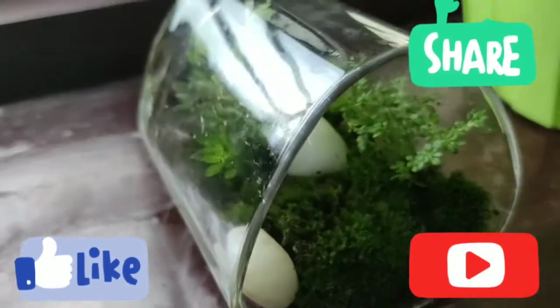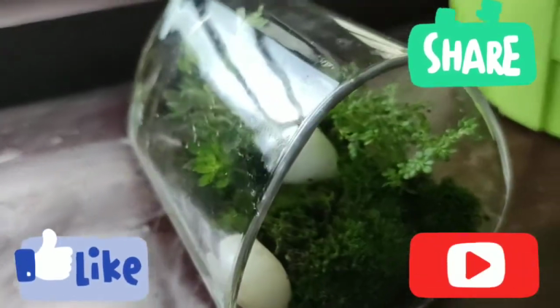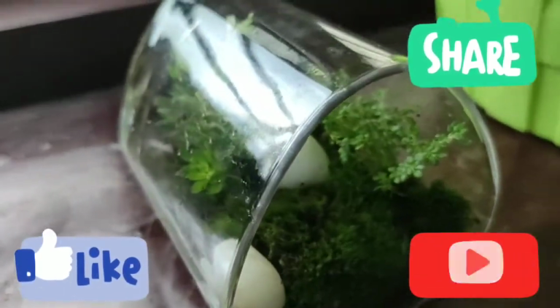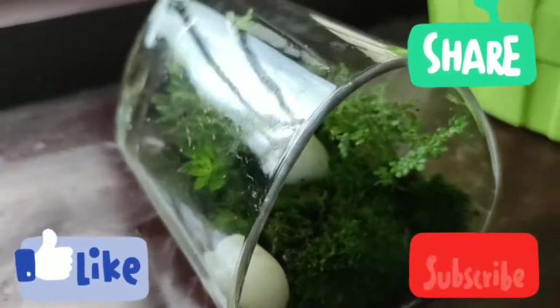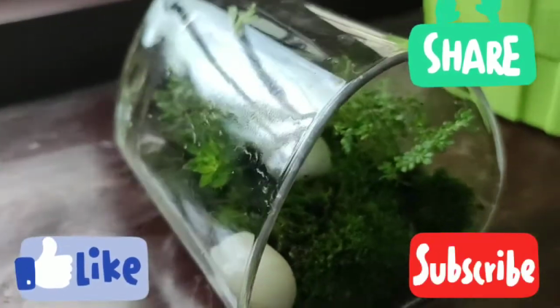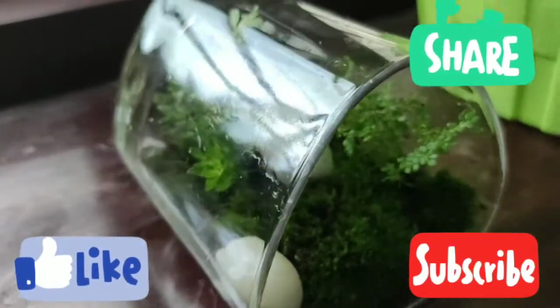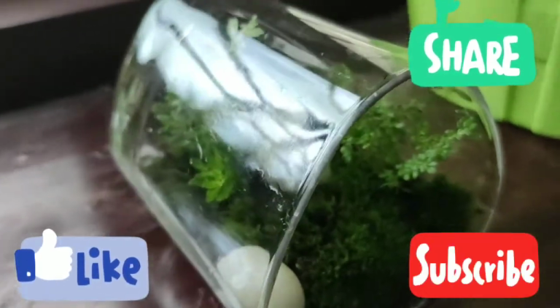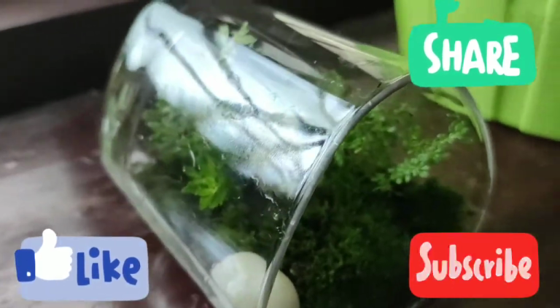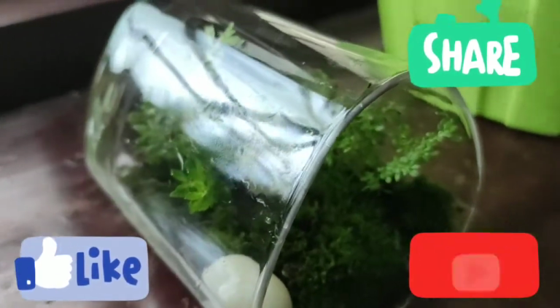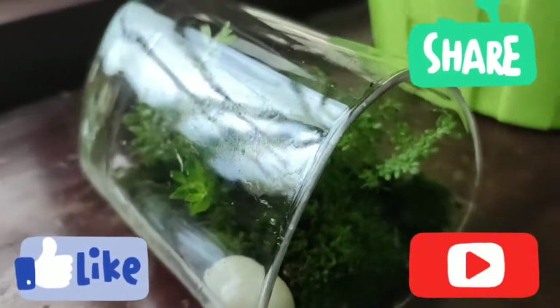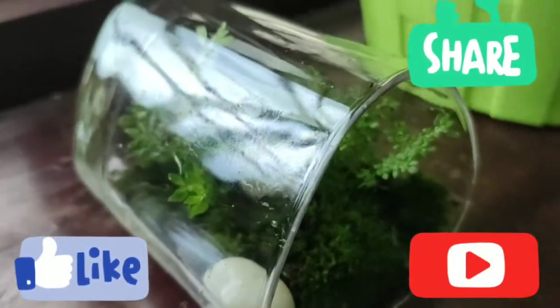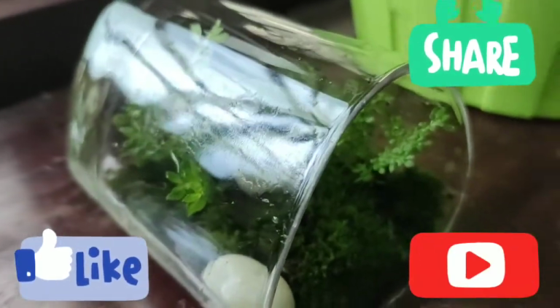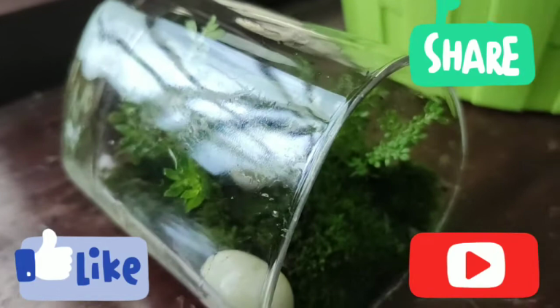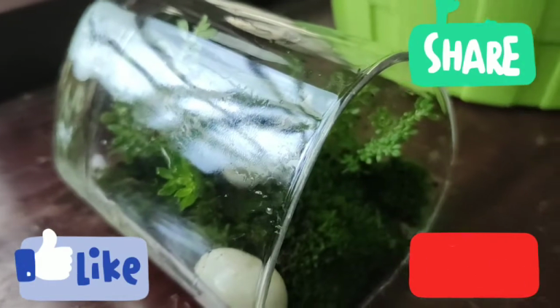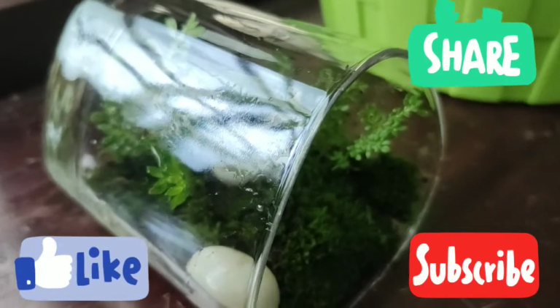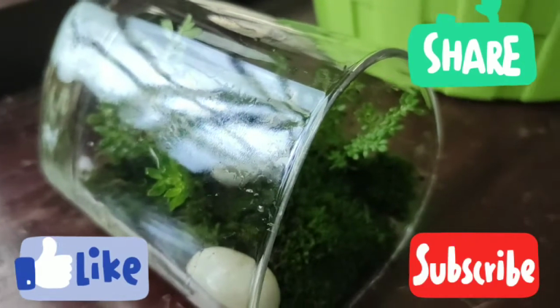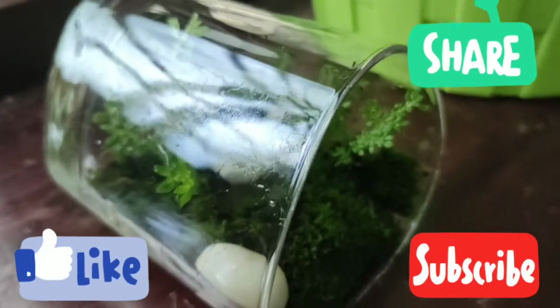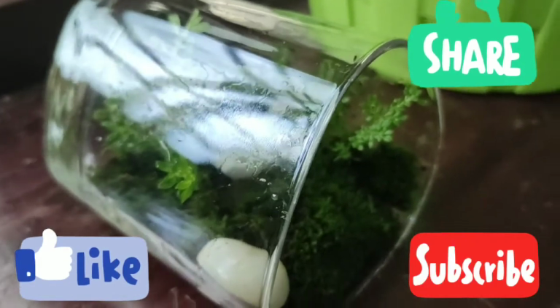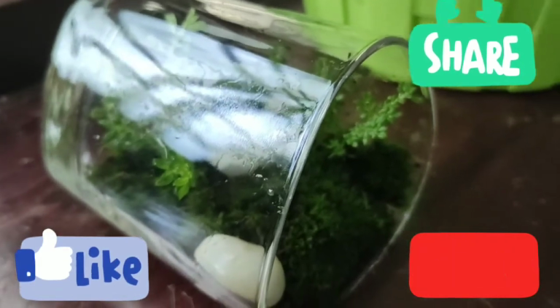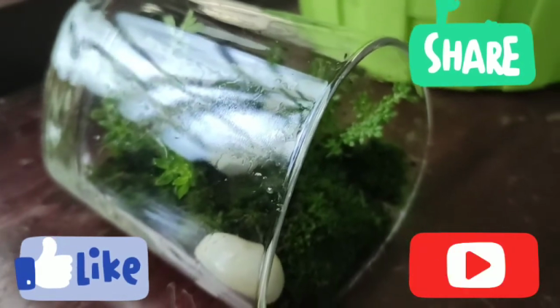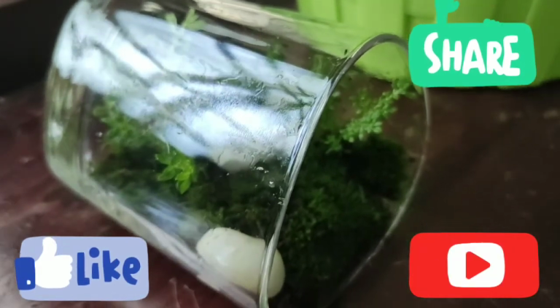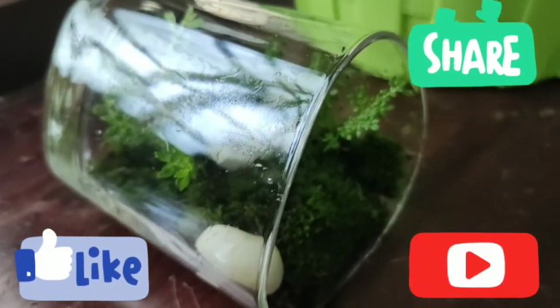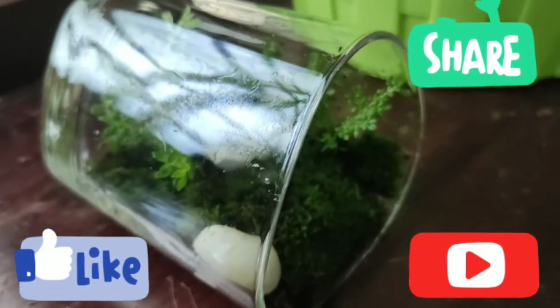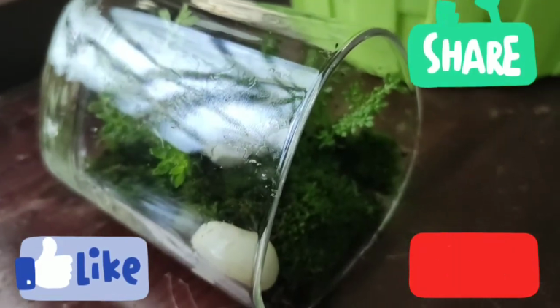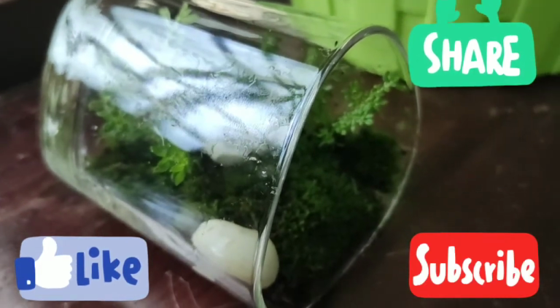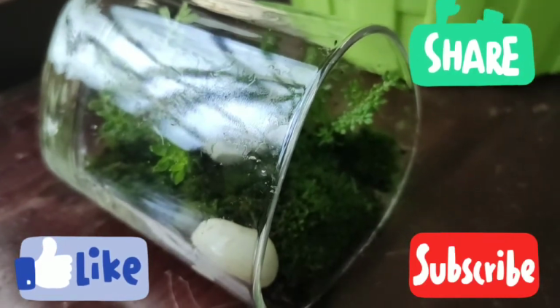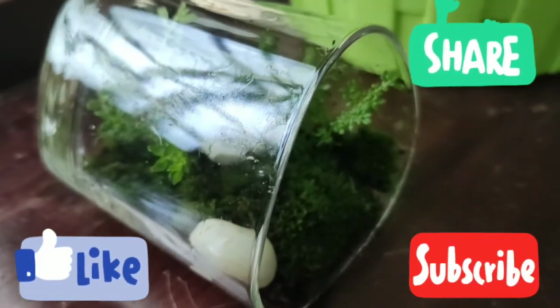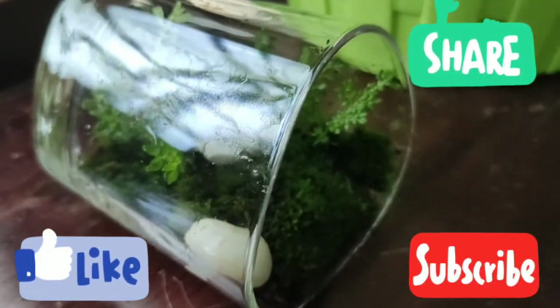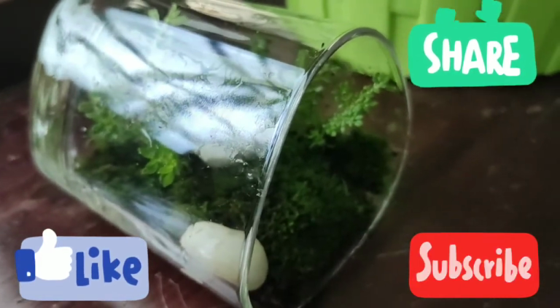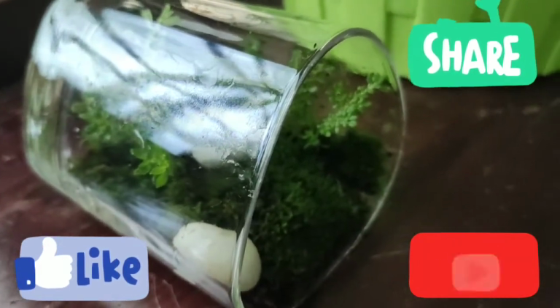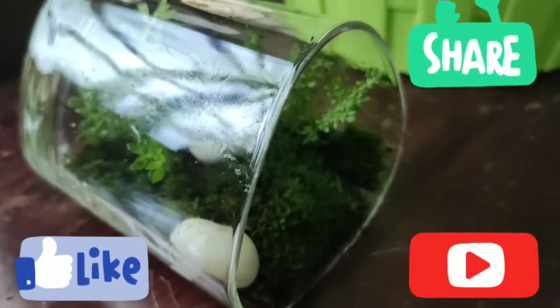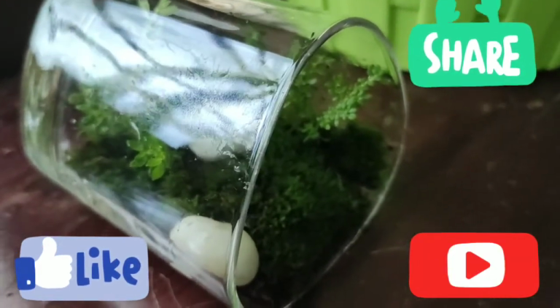Please like, share, and subscribe to my channel. Keep watching! Bye!